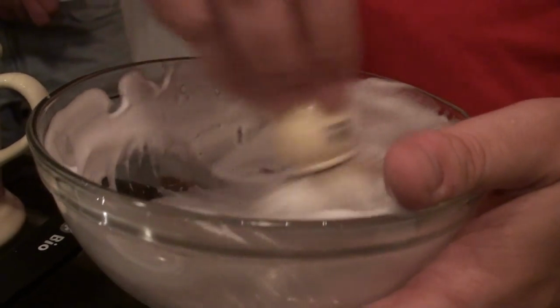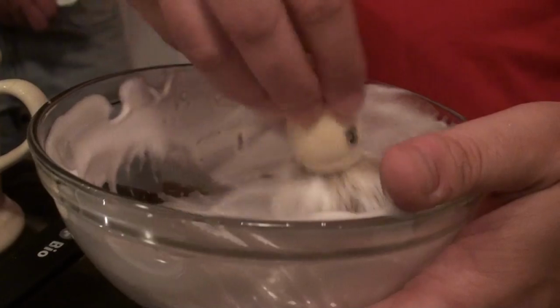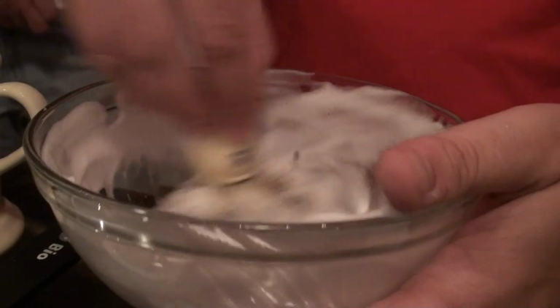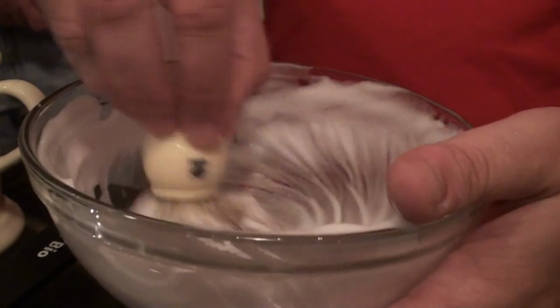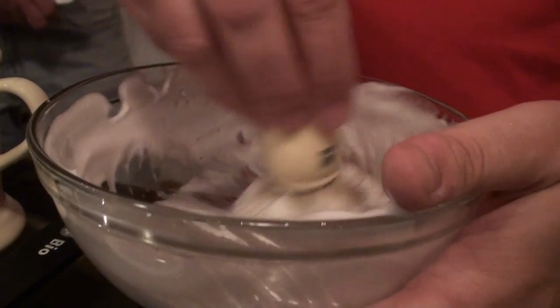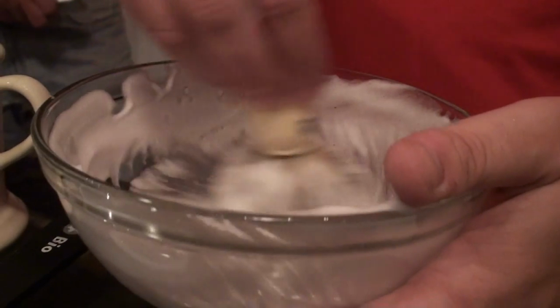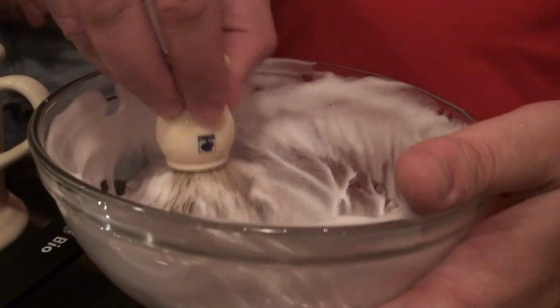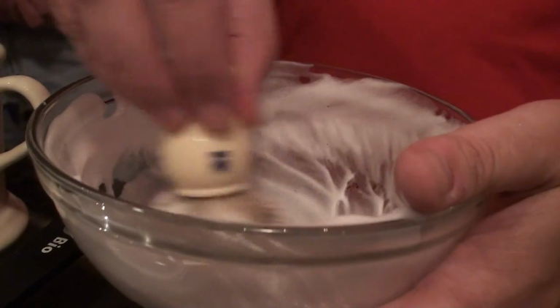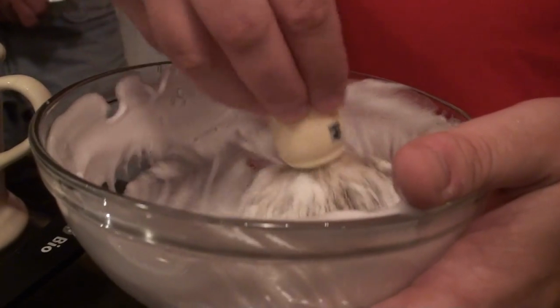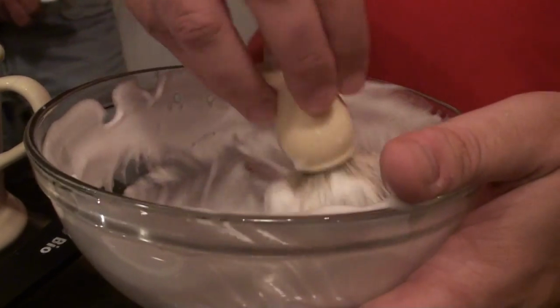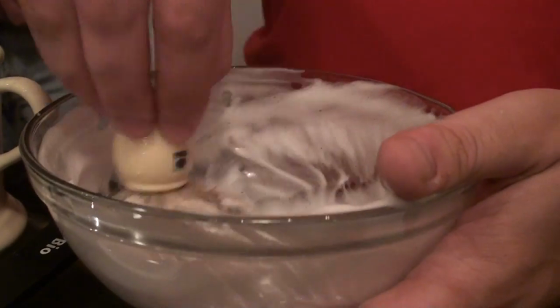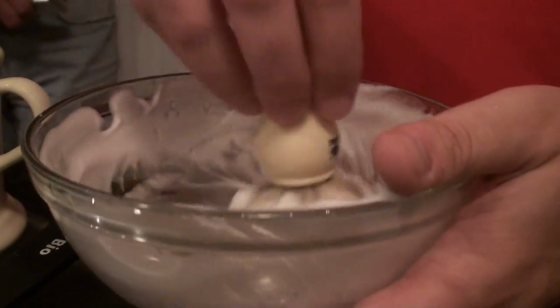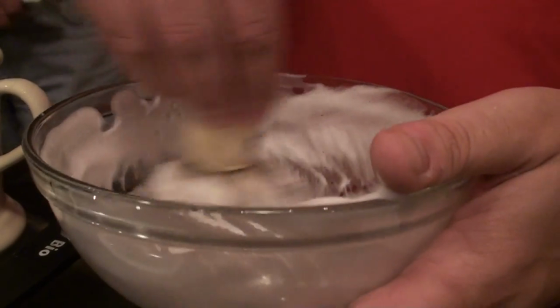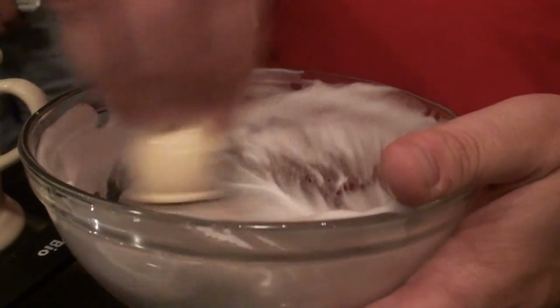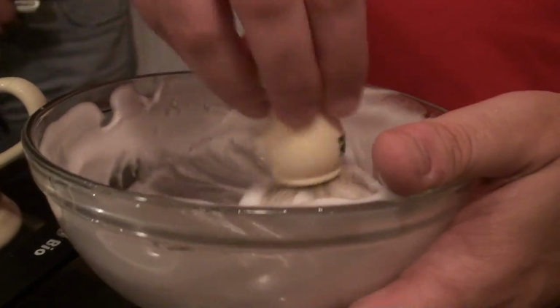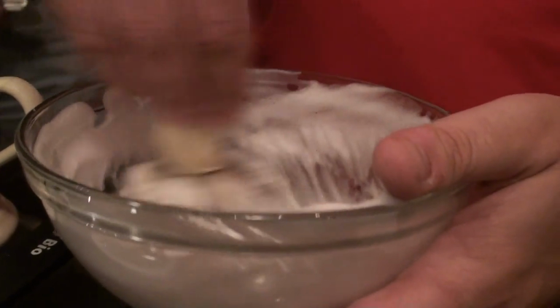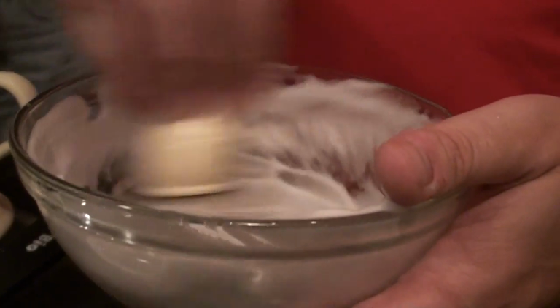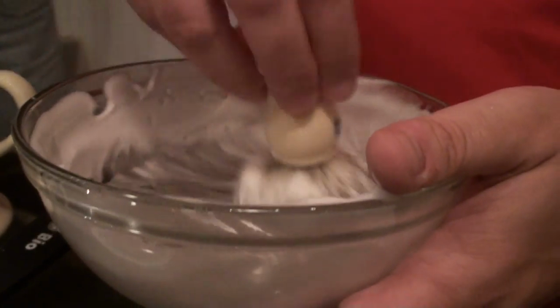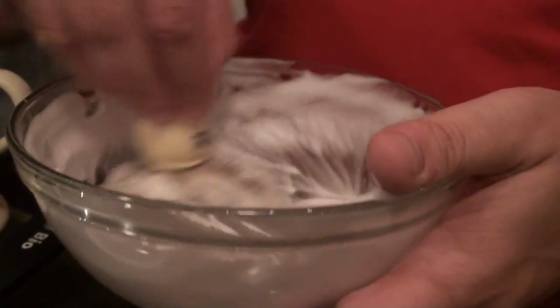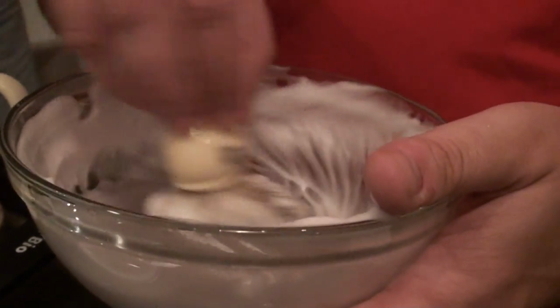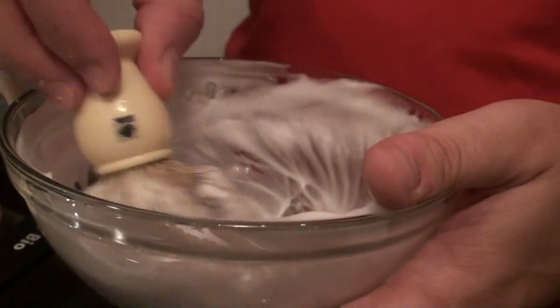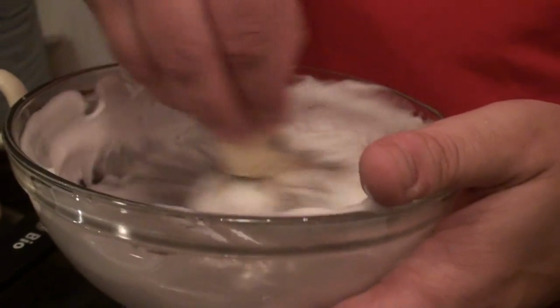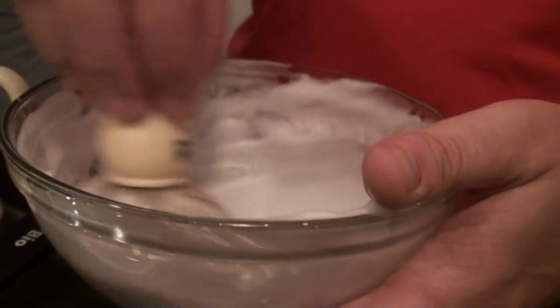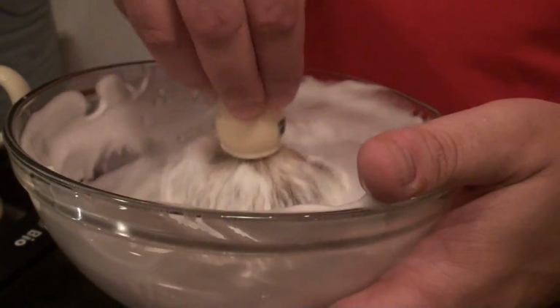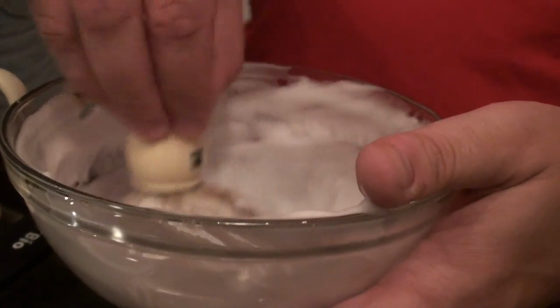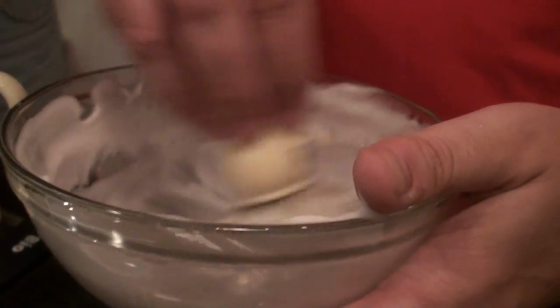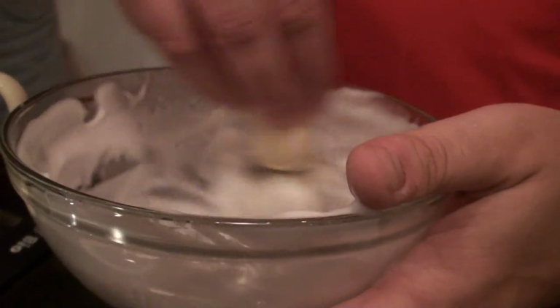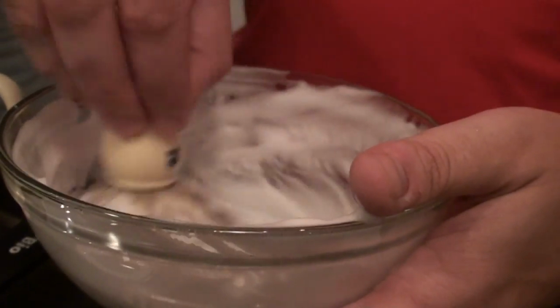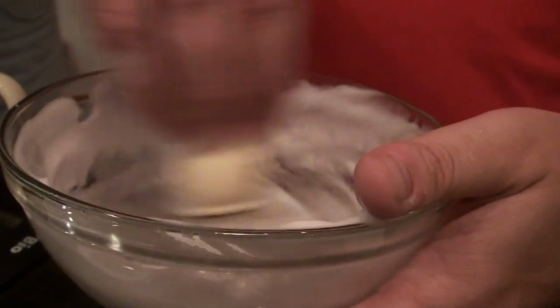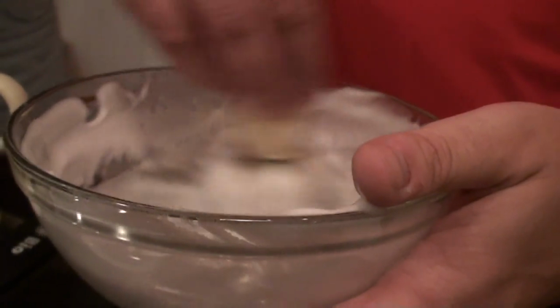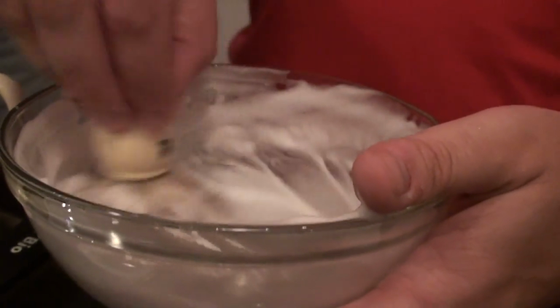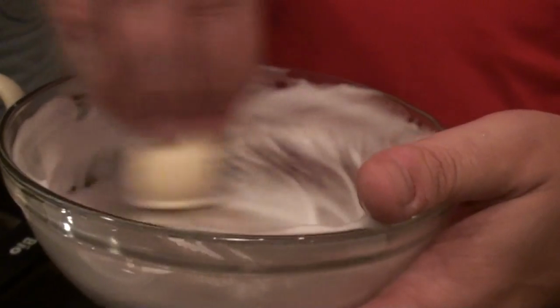What if you get too much water? Then you can start over again or add more soap, but it's hard to get it right.